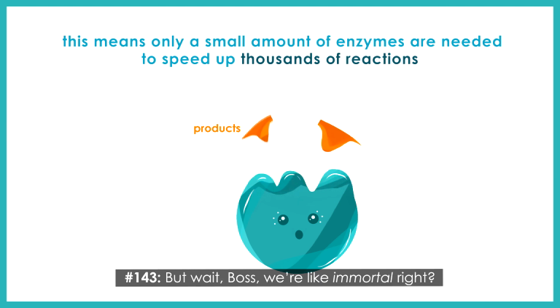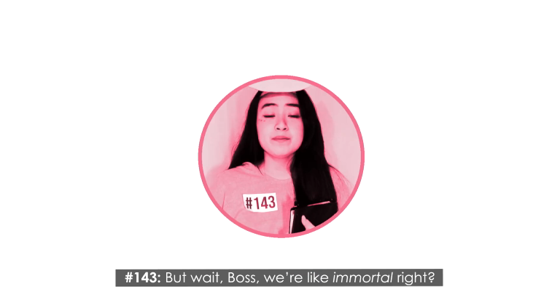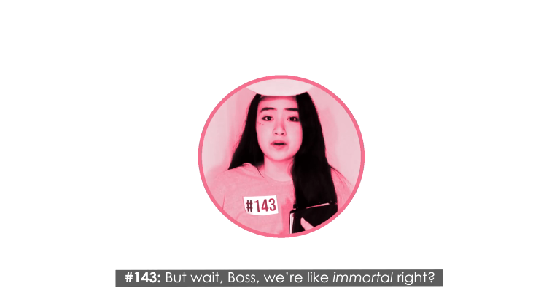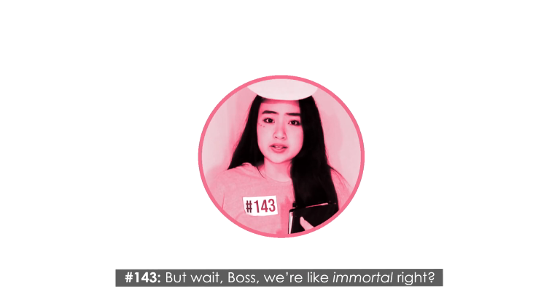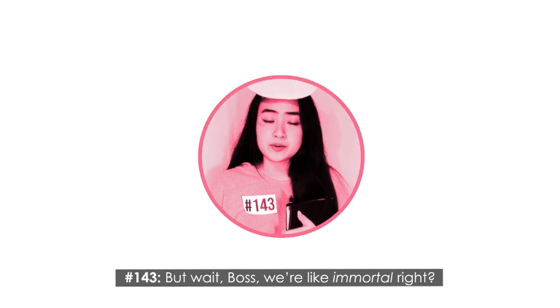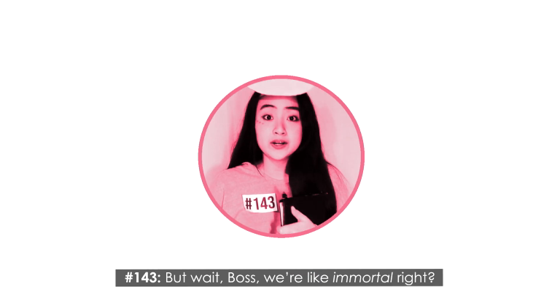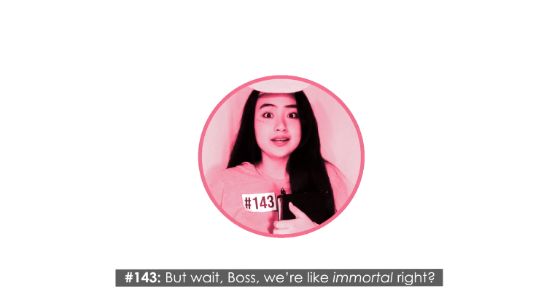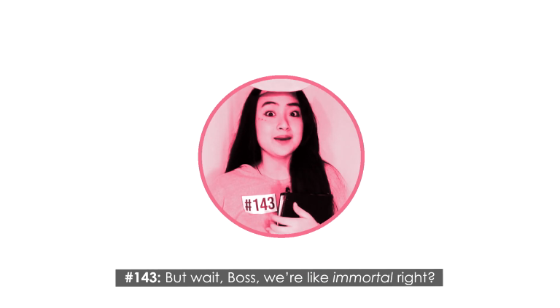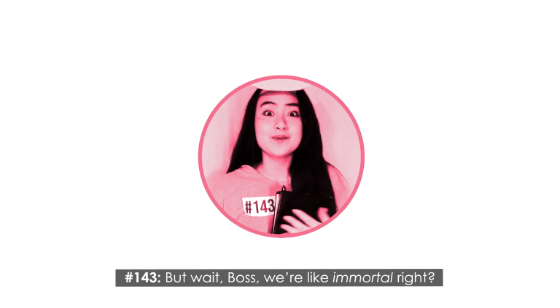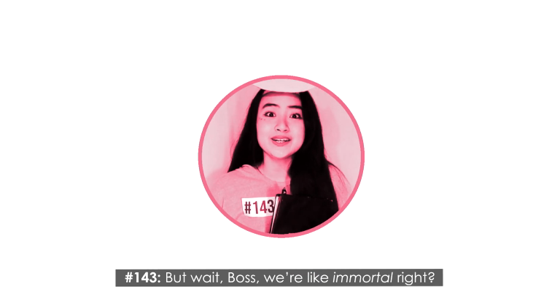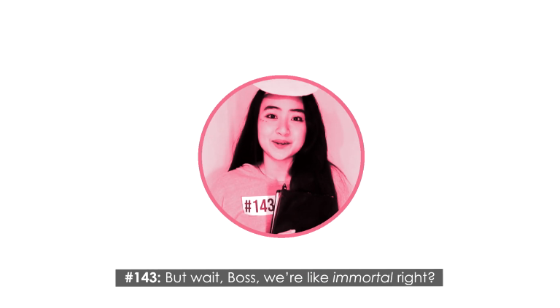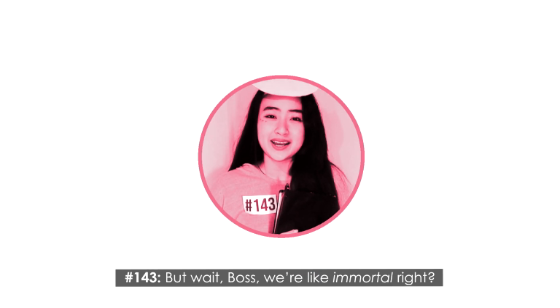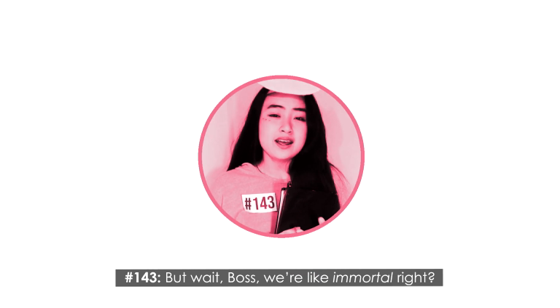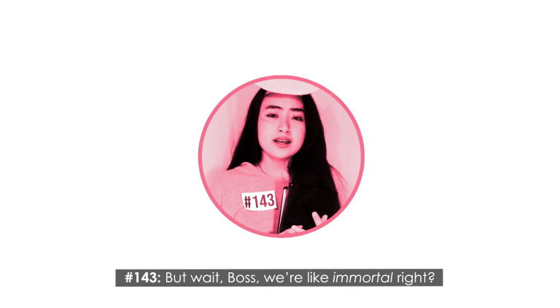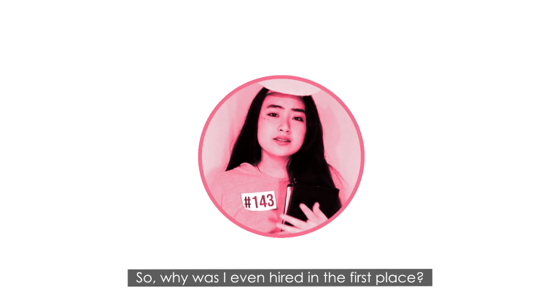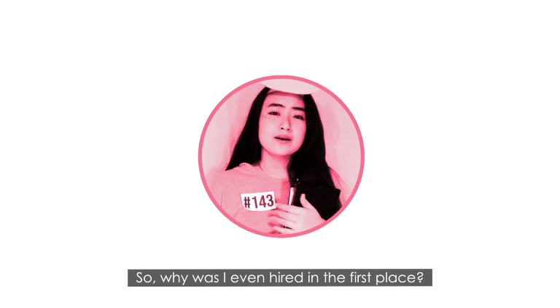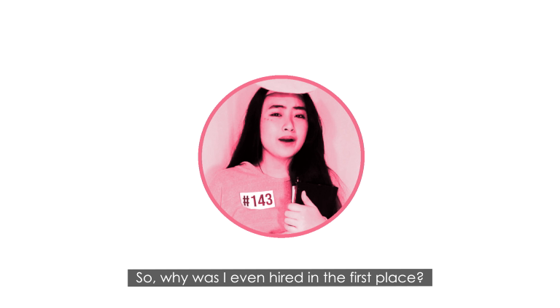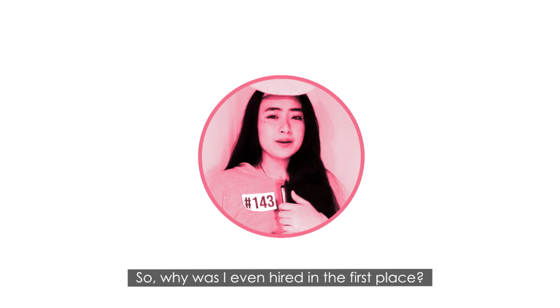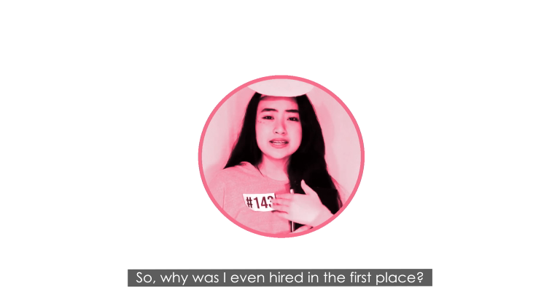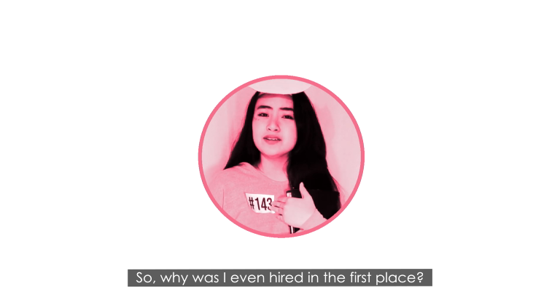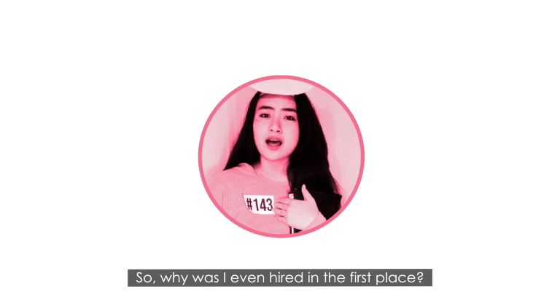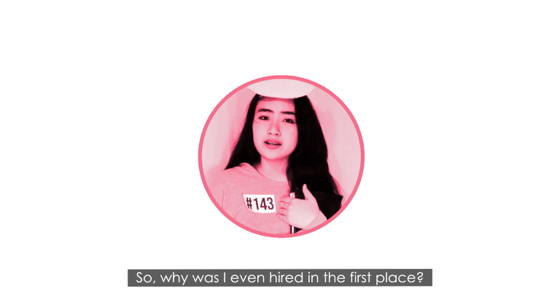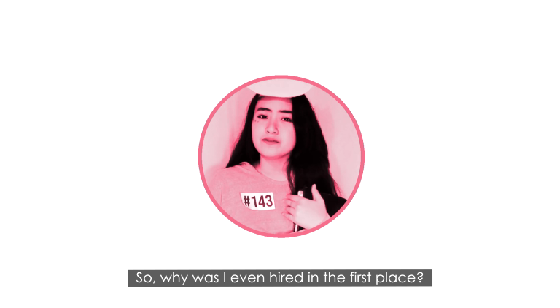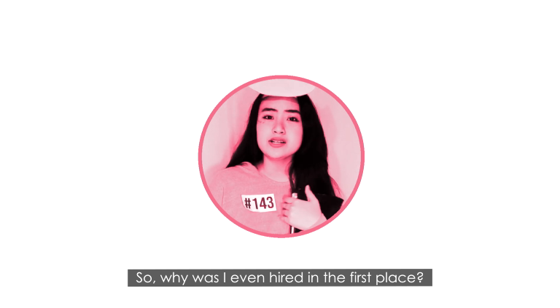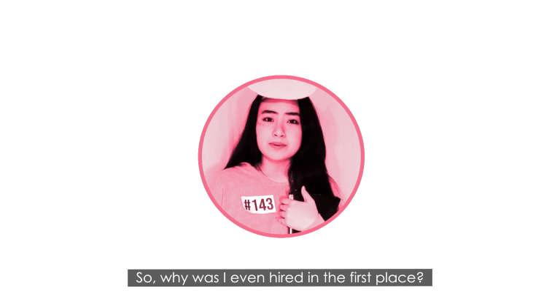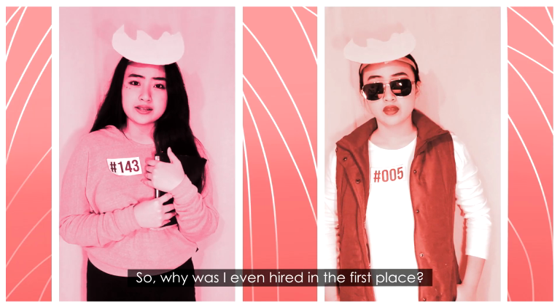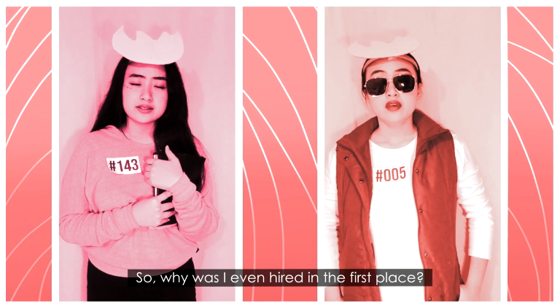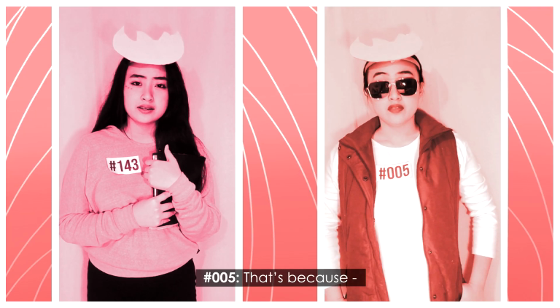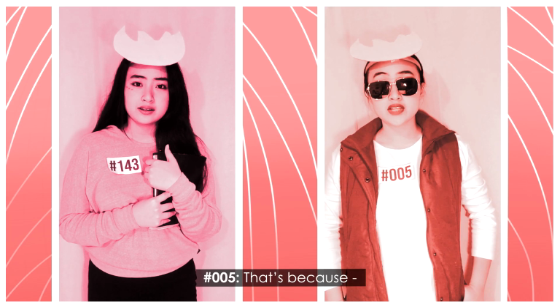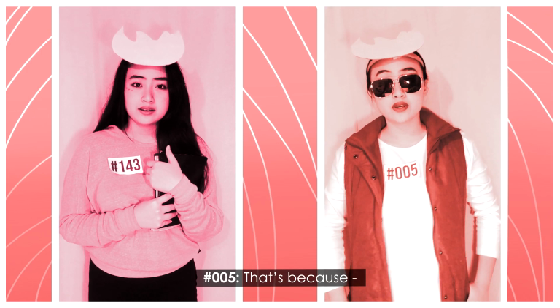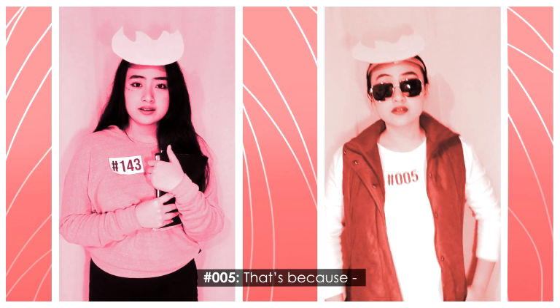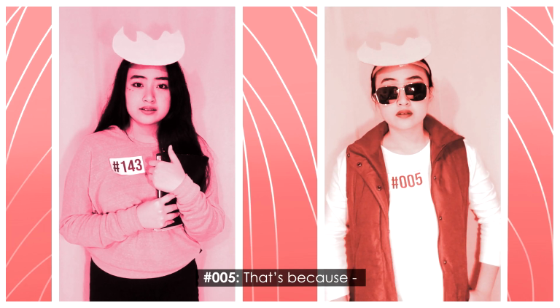But wait, boss — we're like immortal, right? So why was it even hard in the first place? That's because...